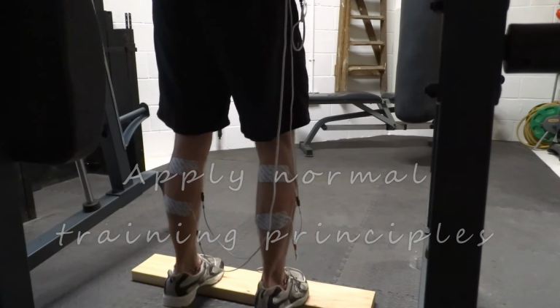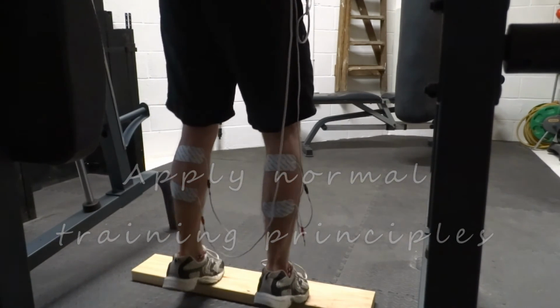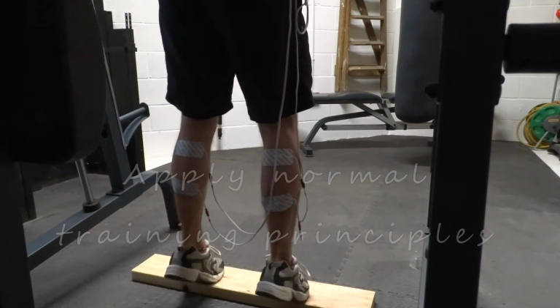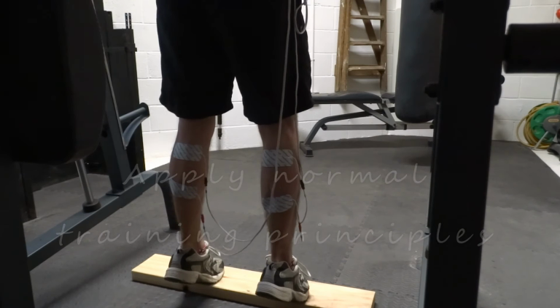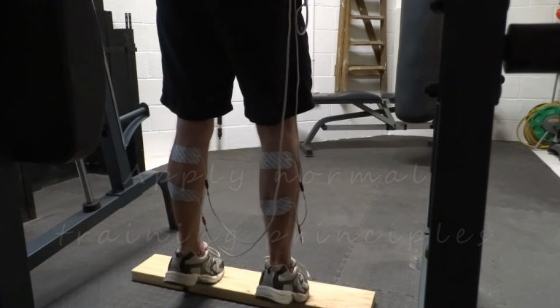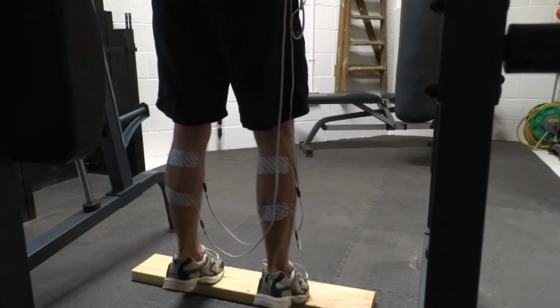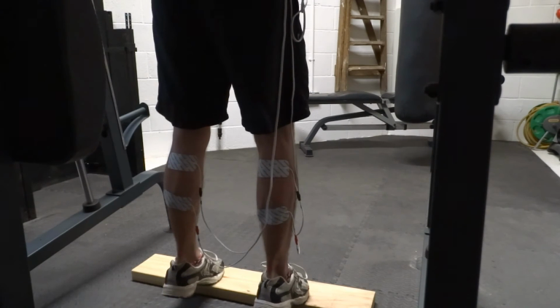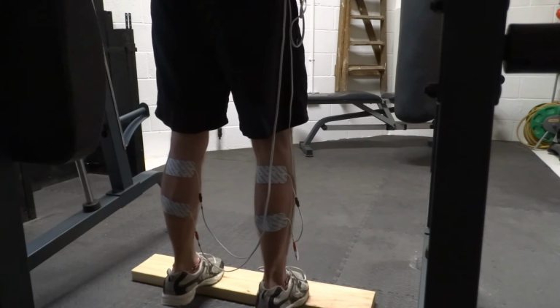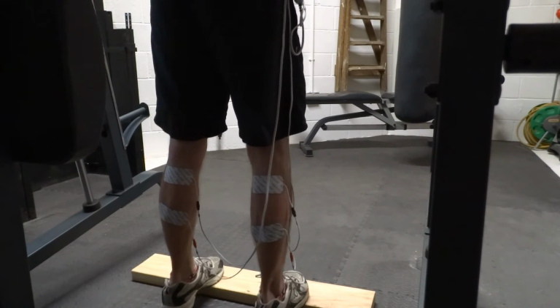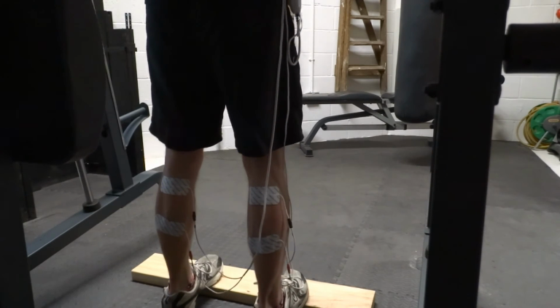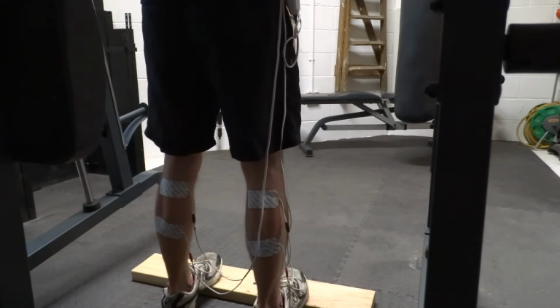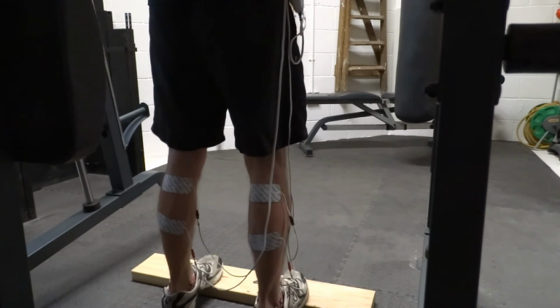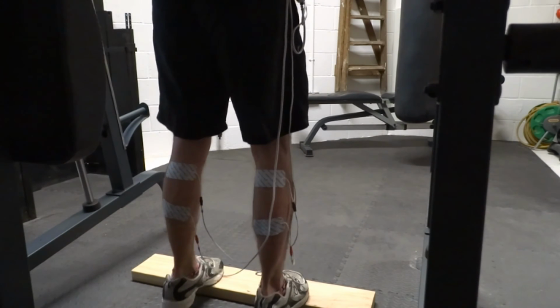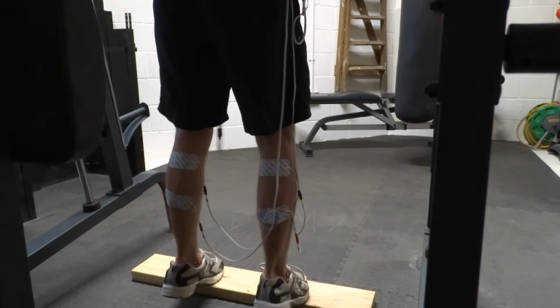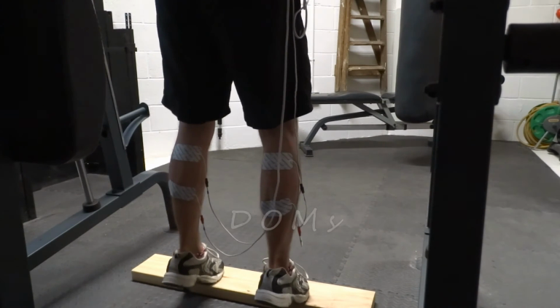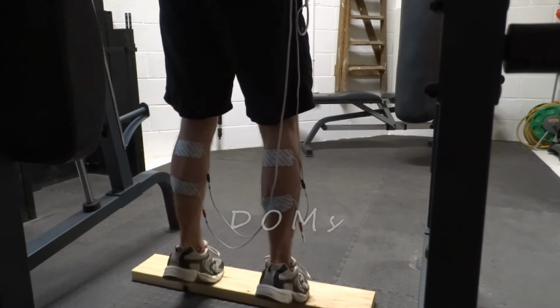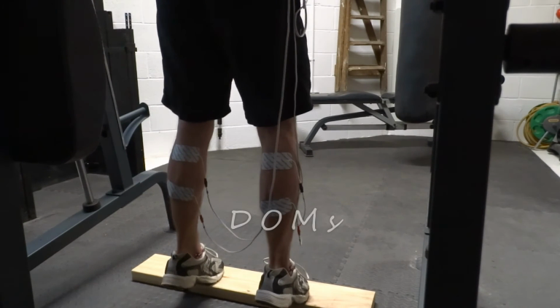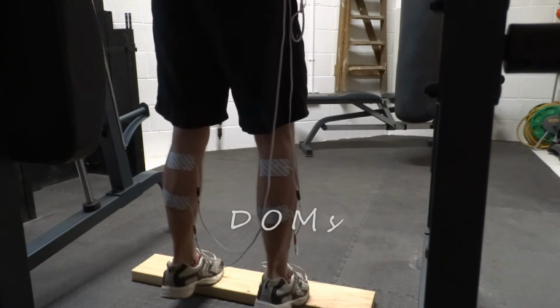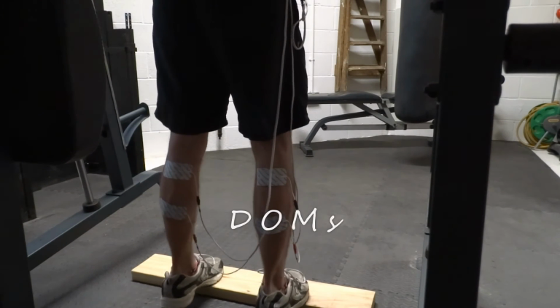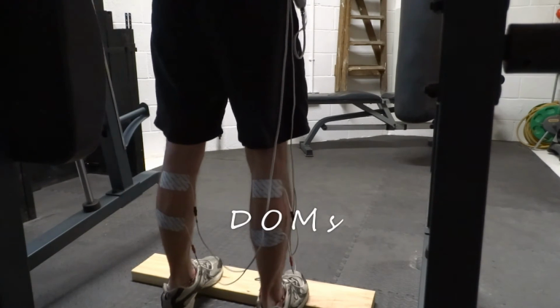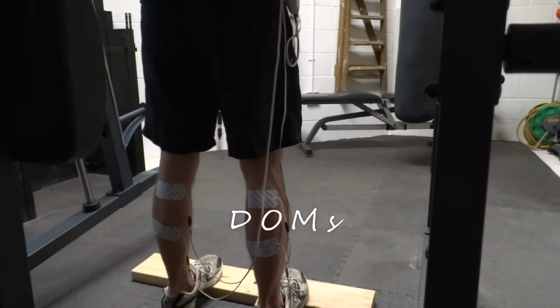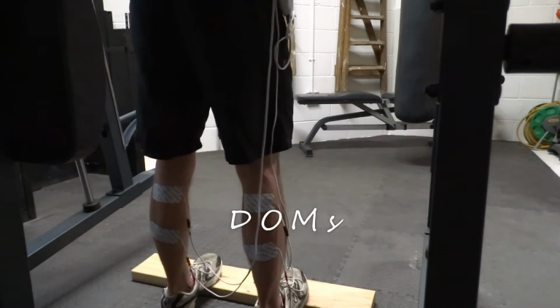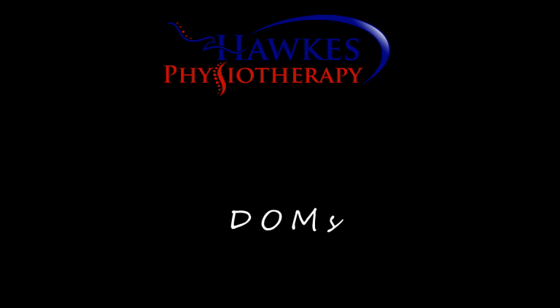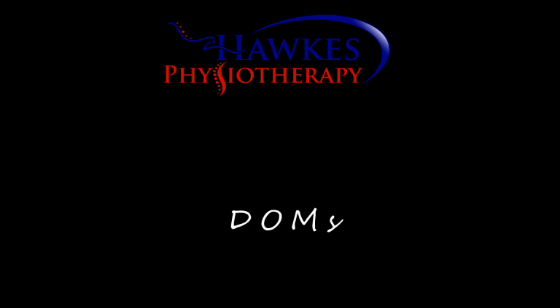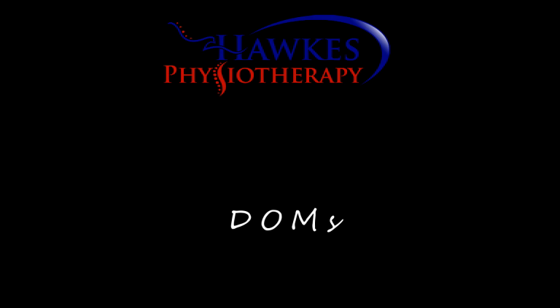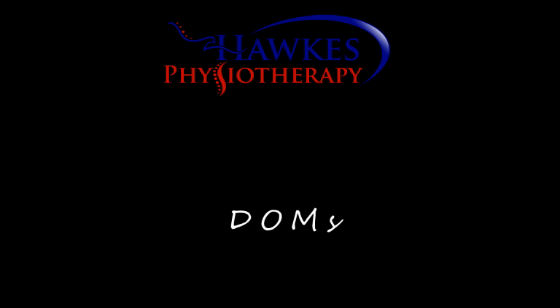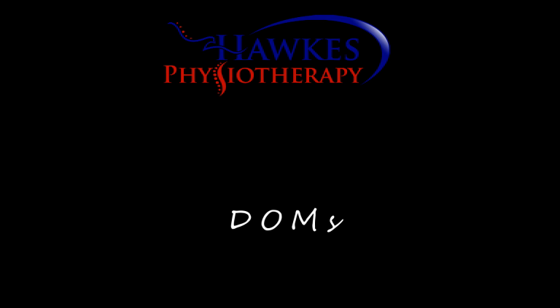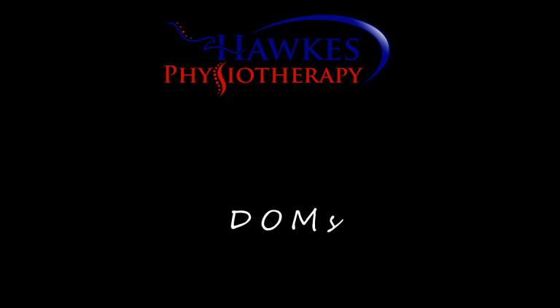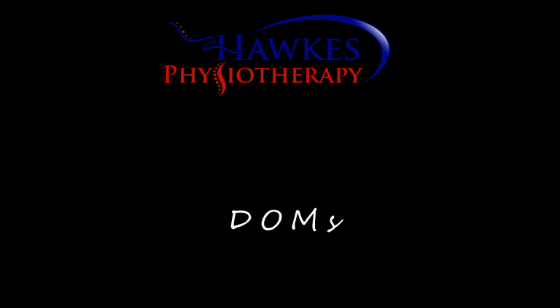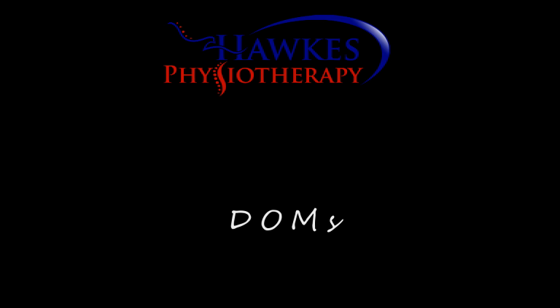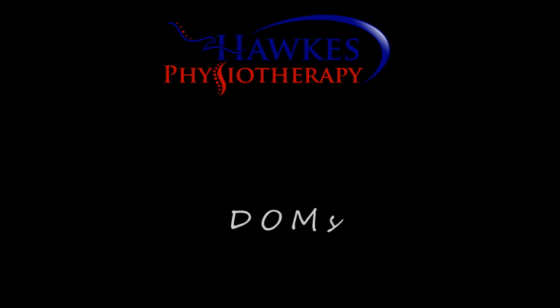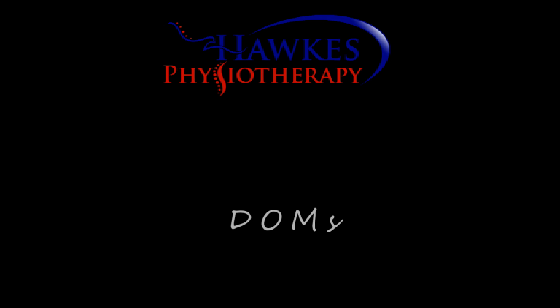You are likely to get delayed onset muscle soreness, but you can use the recovery or massage settings to ease and prevent this.